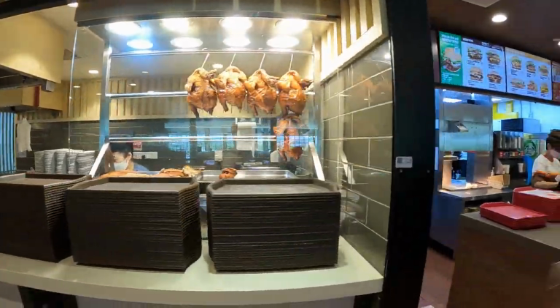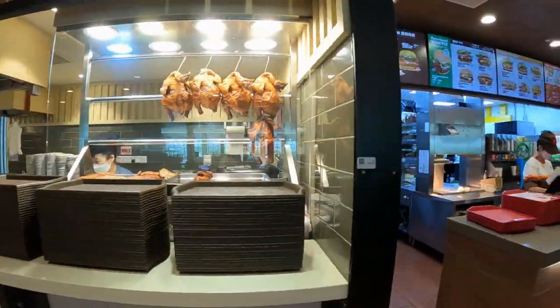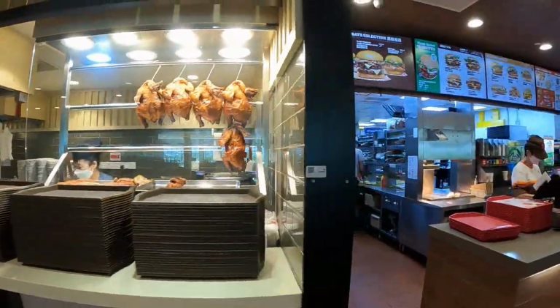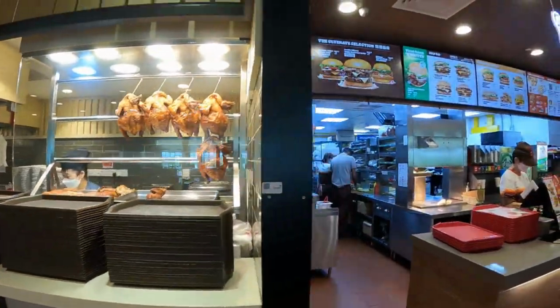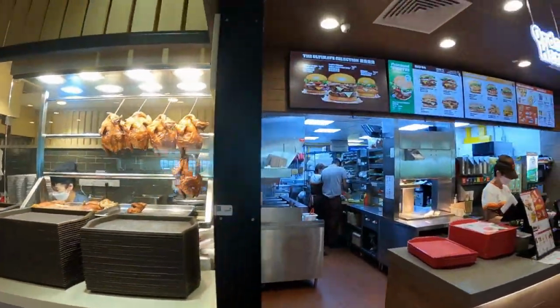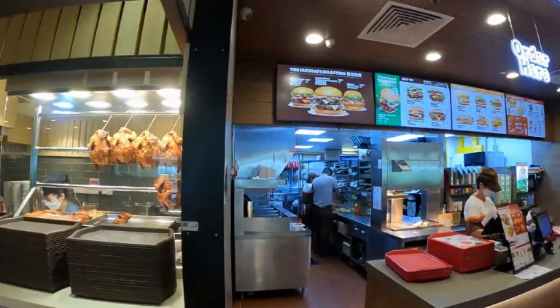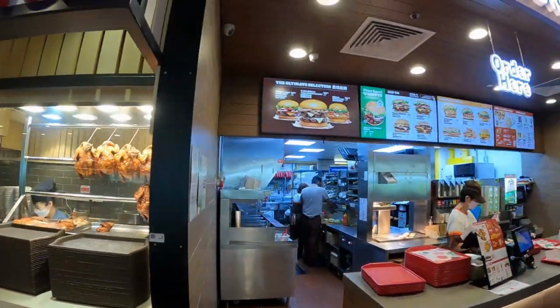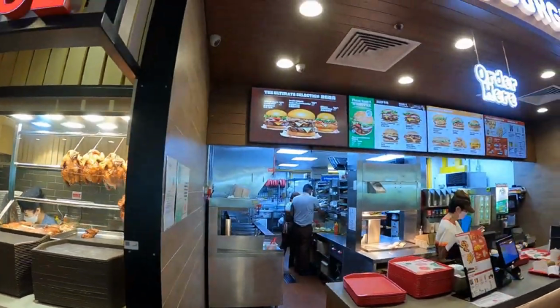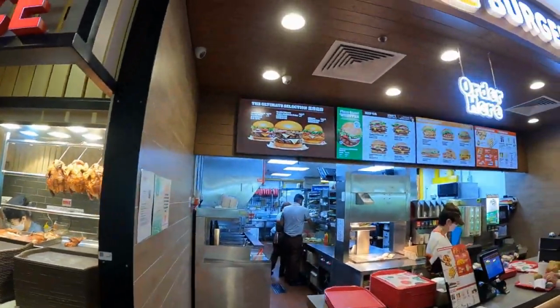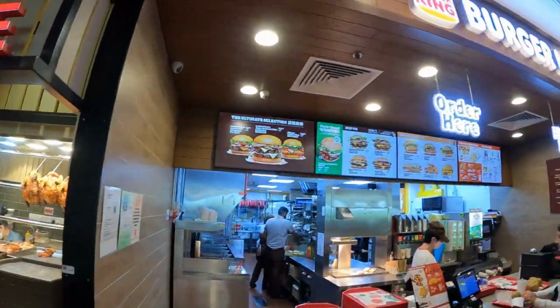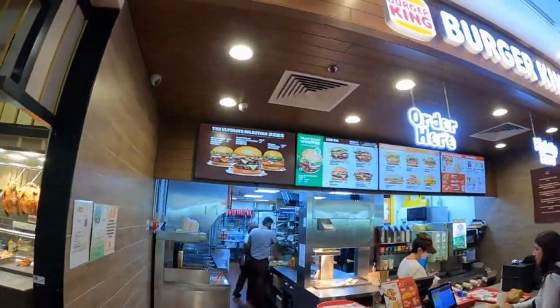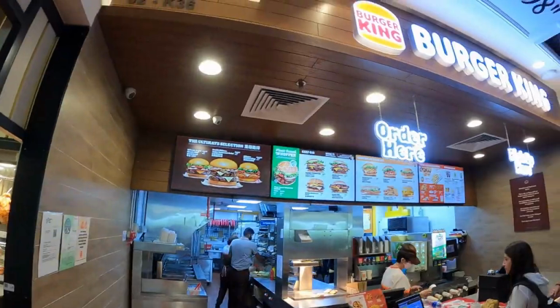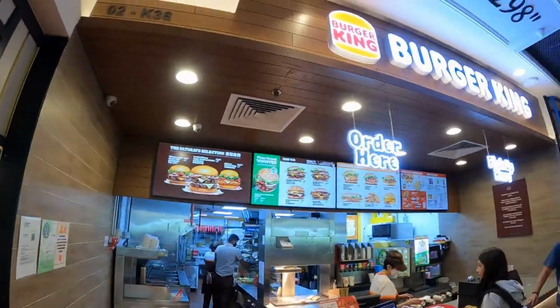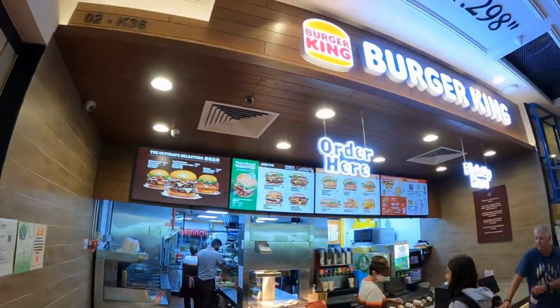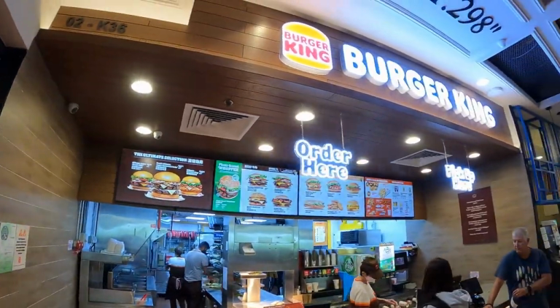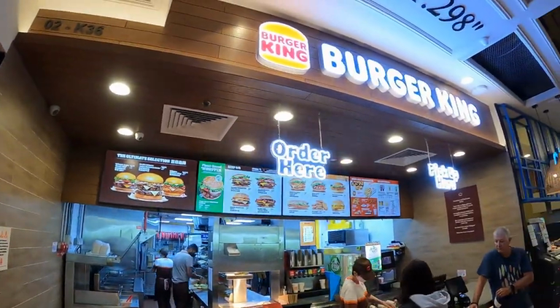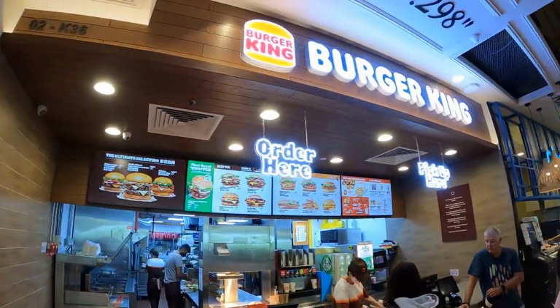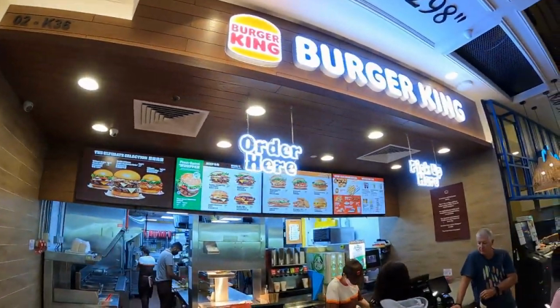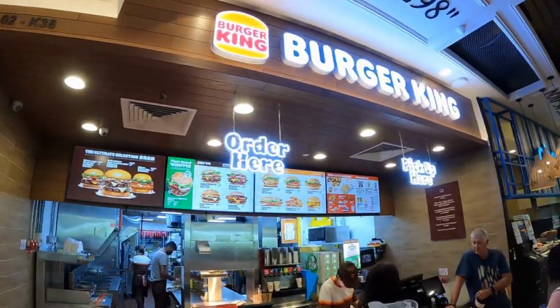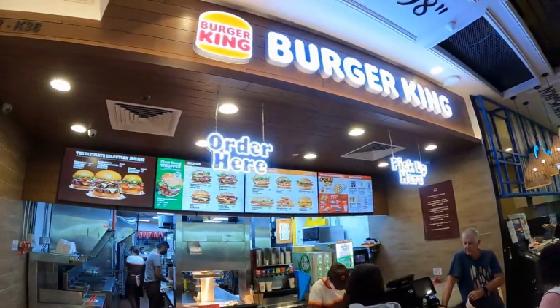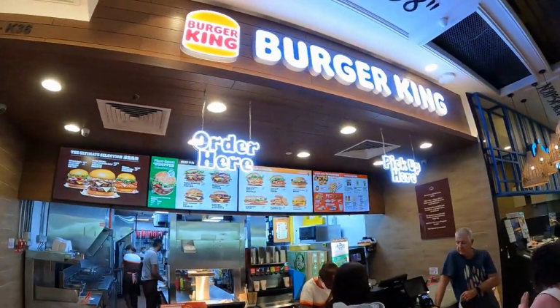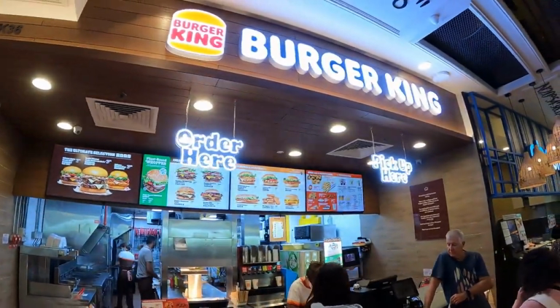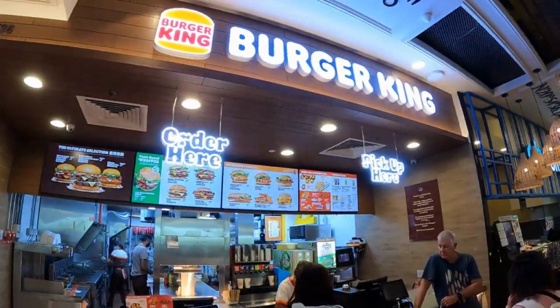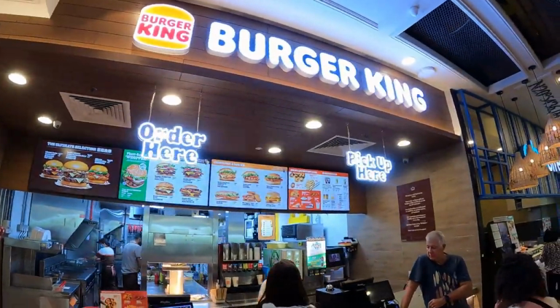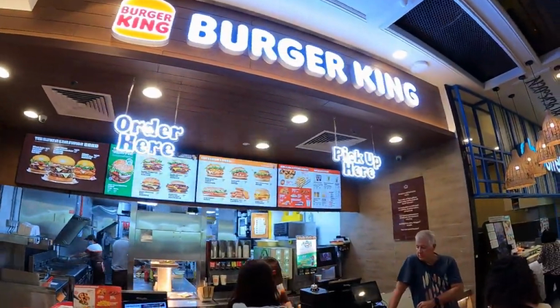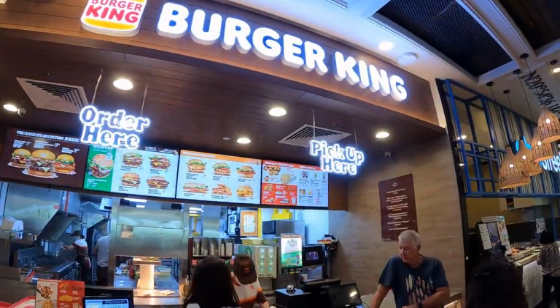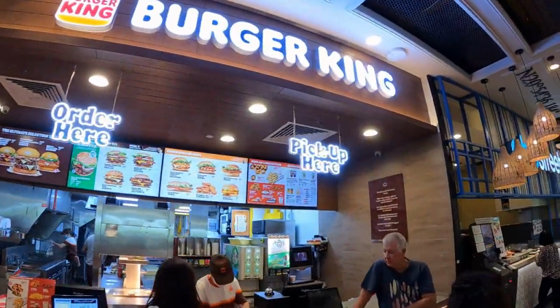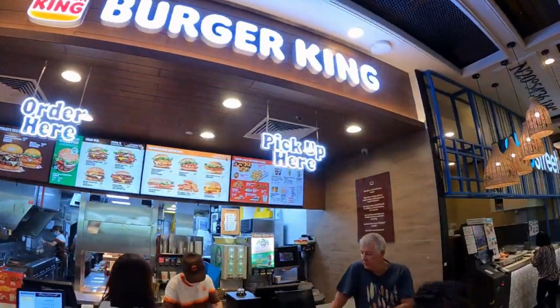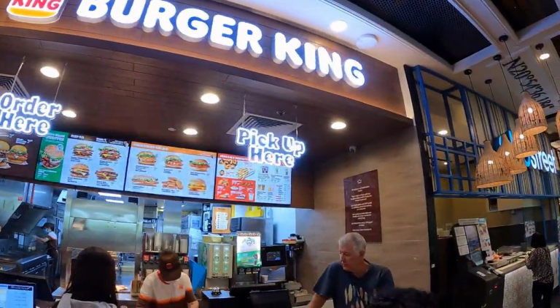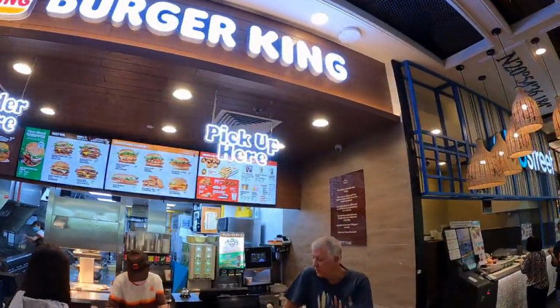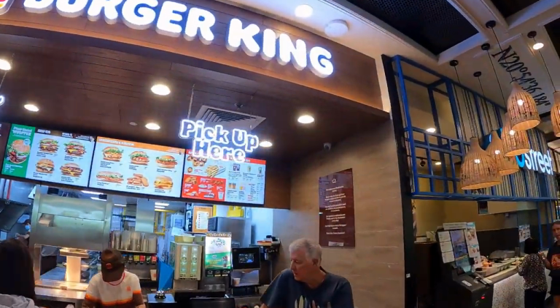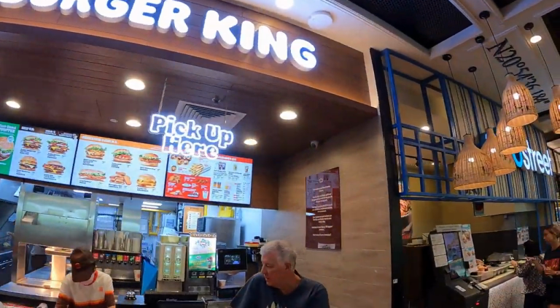For diners craving fast food, familiar fast food brands such as Burger King can also be found here.